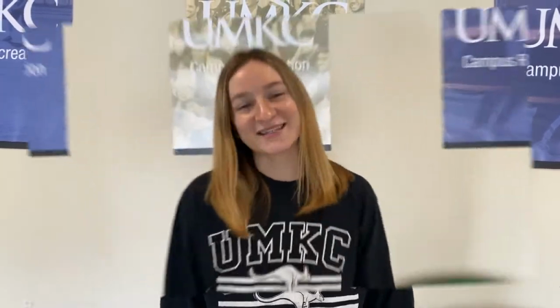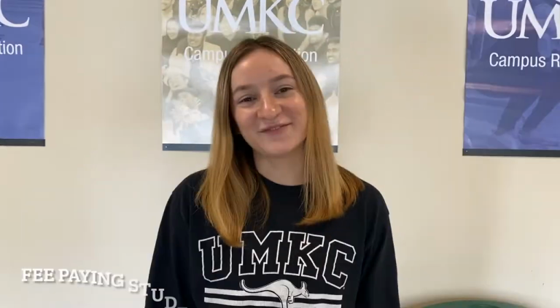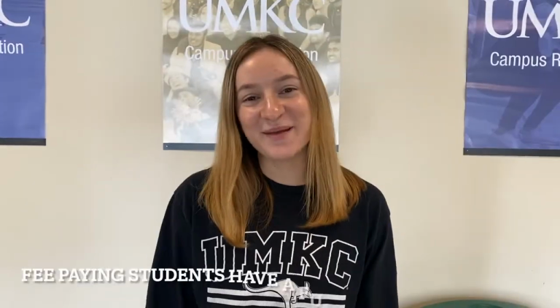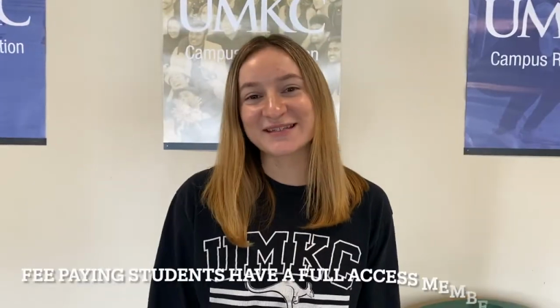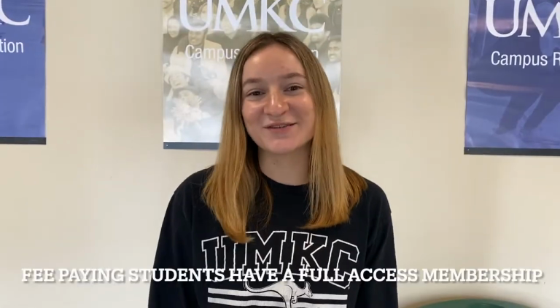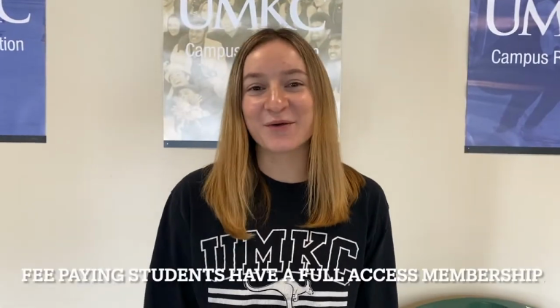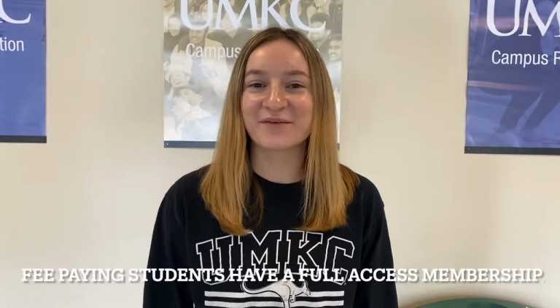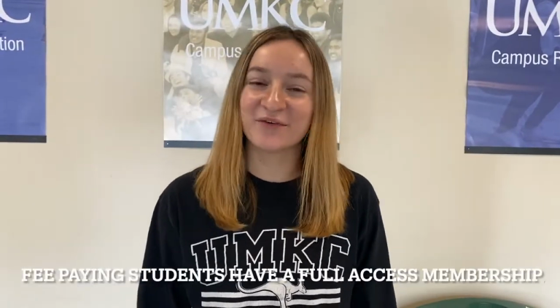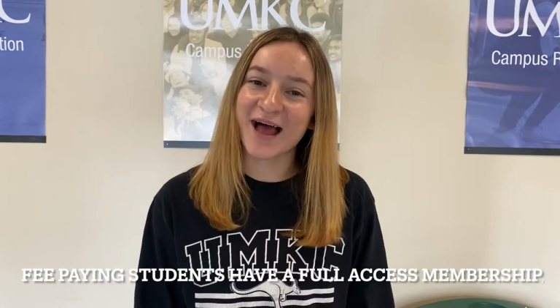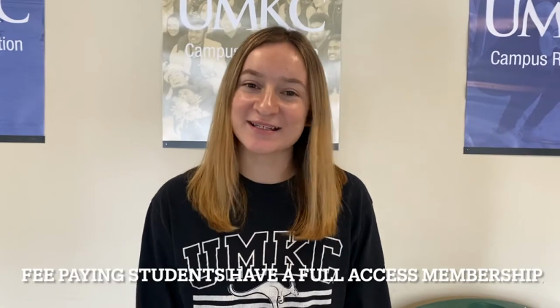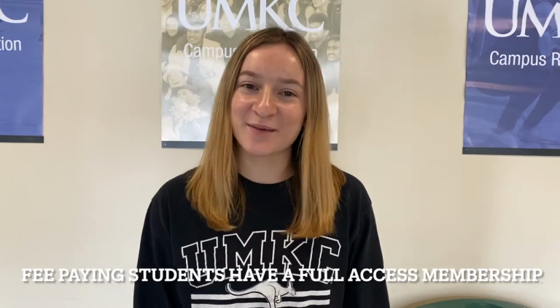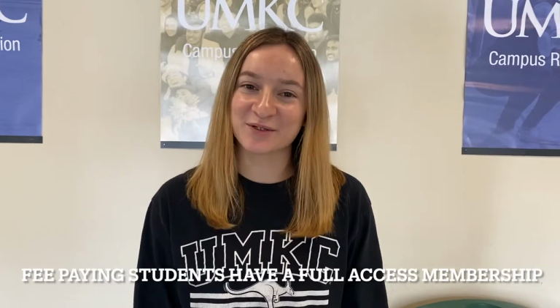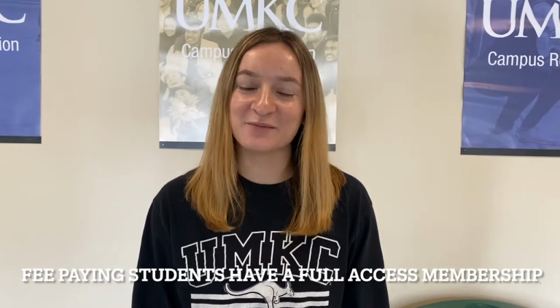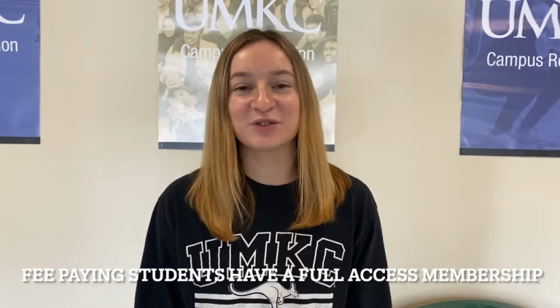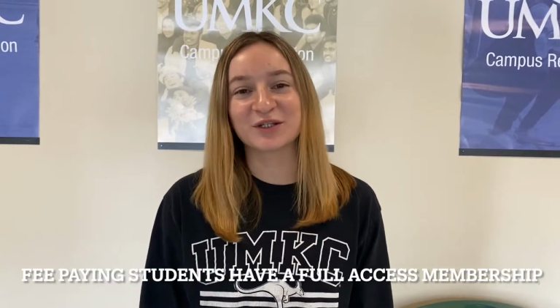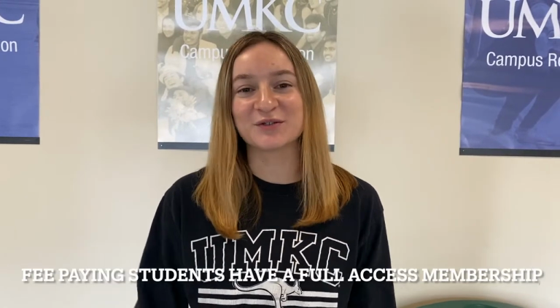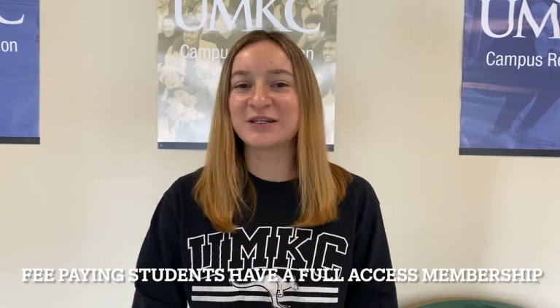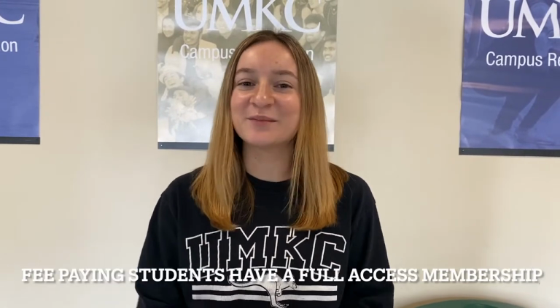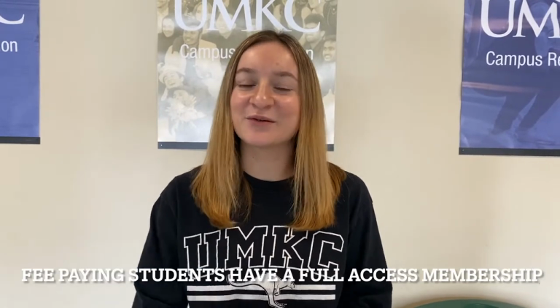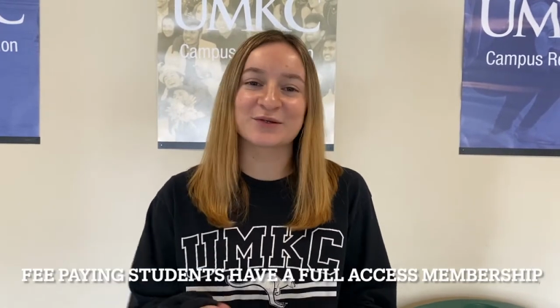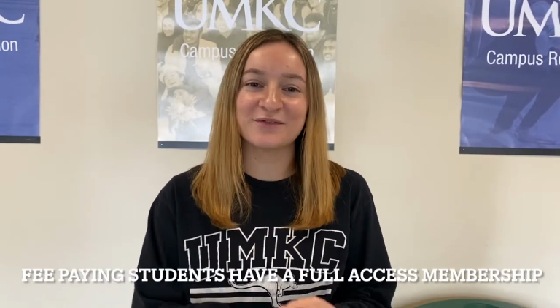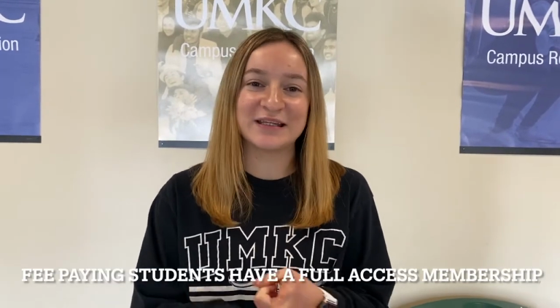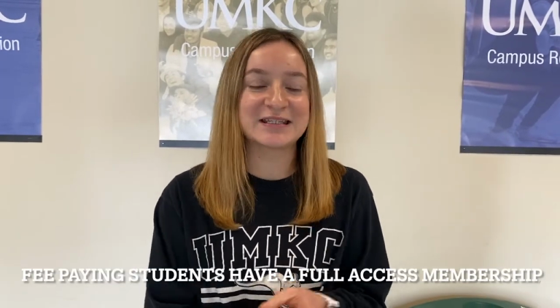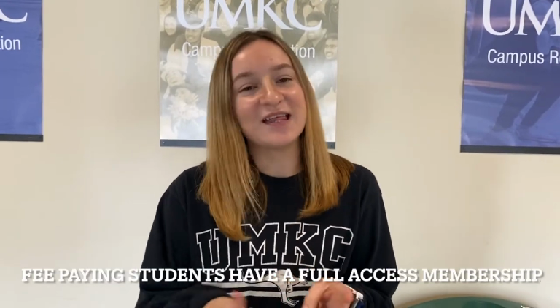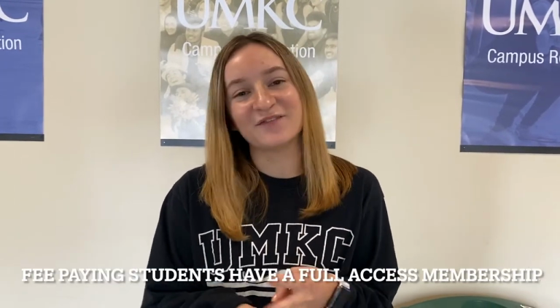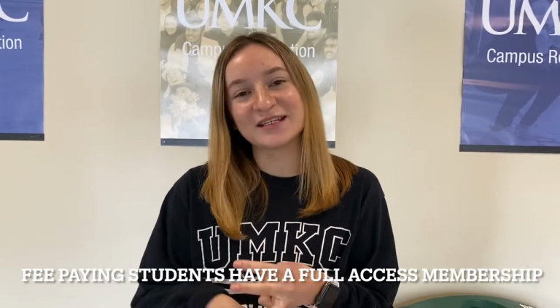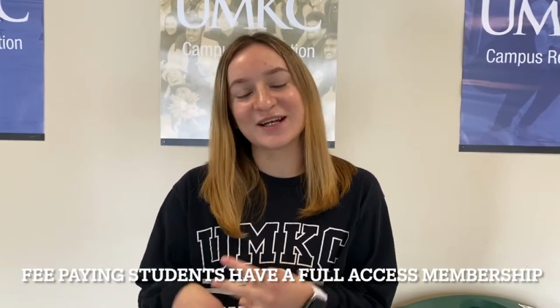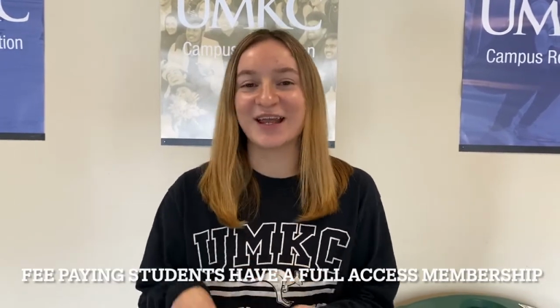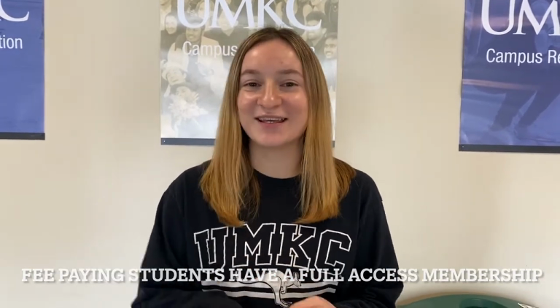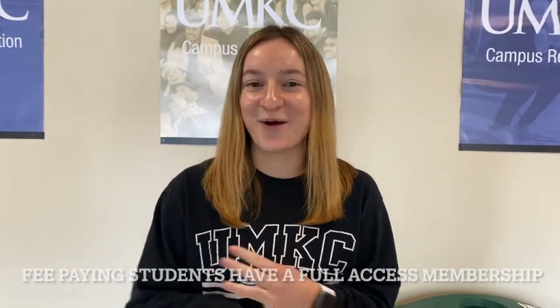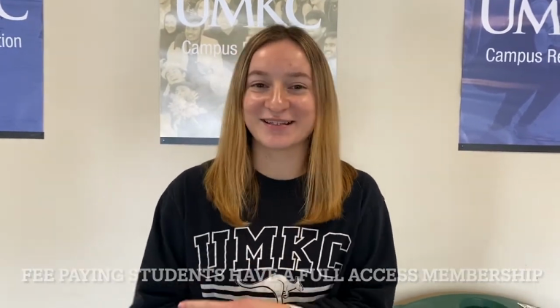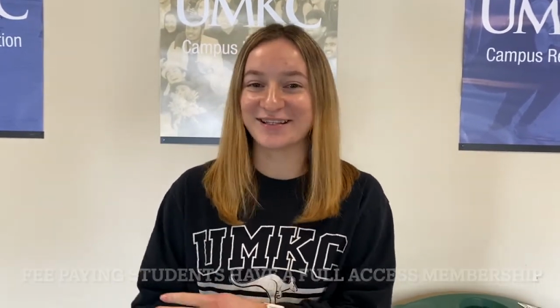As a fee-paying student, you have a full access membership which includes intramurals, group fitness, the fitness center, and the aquatics center.